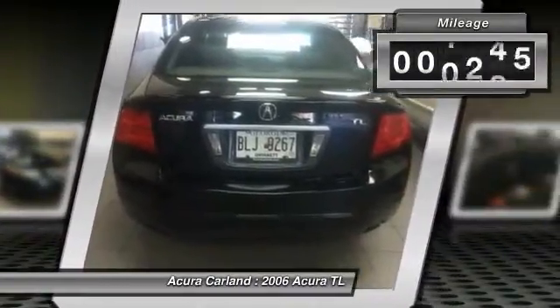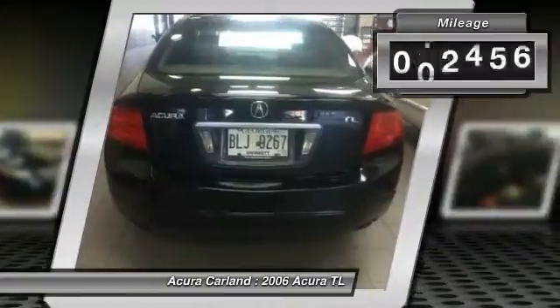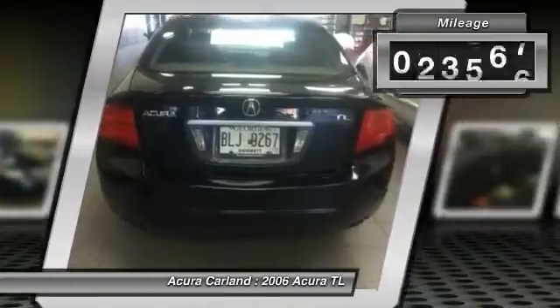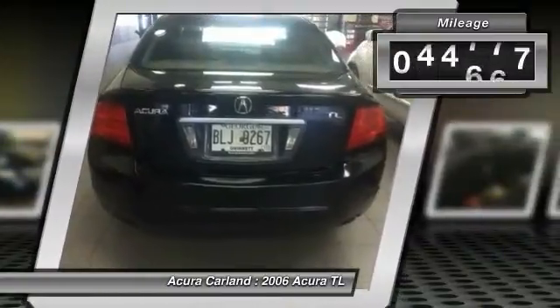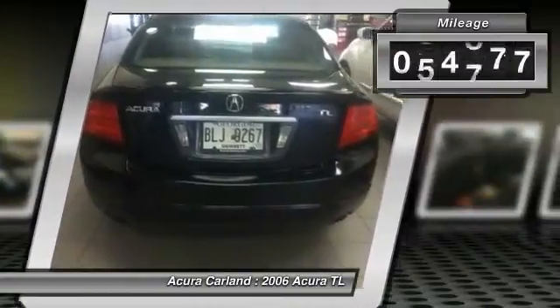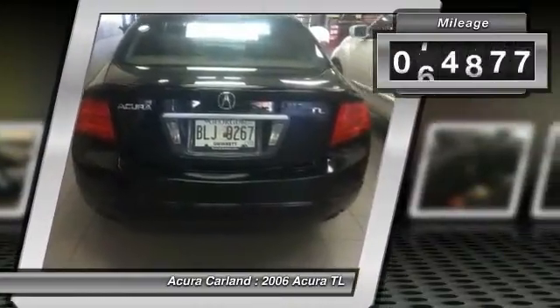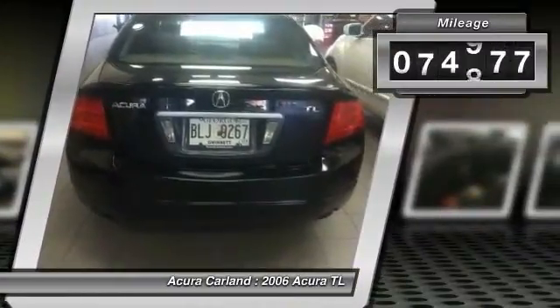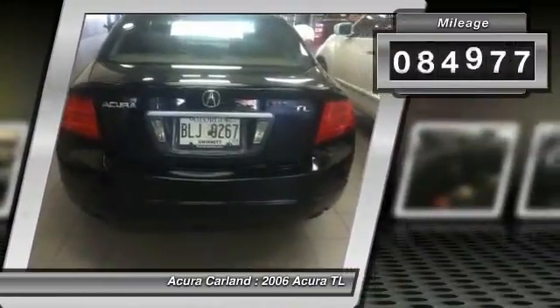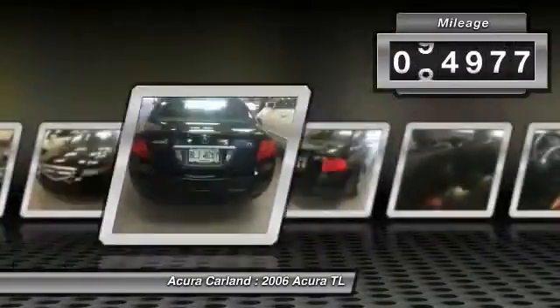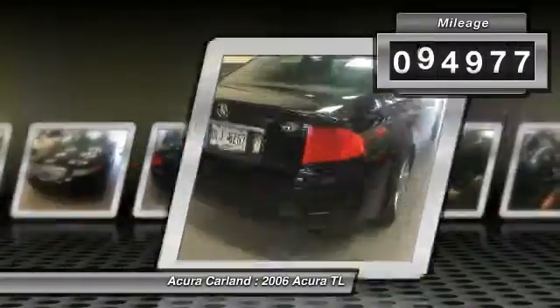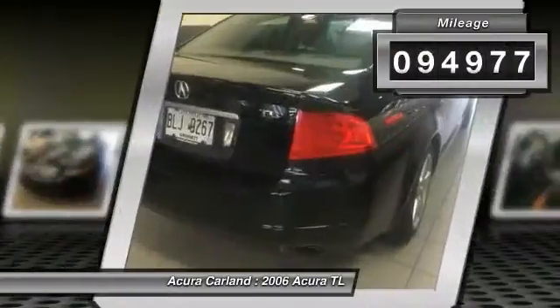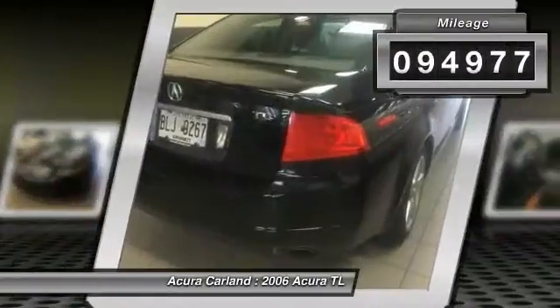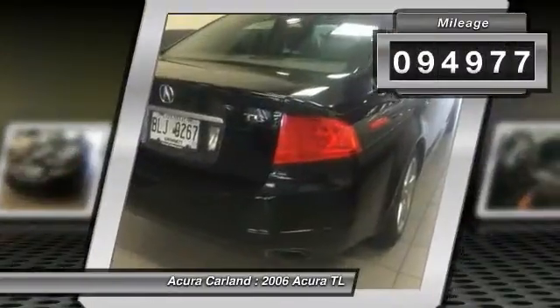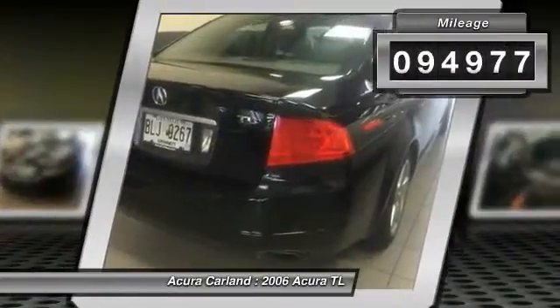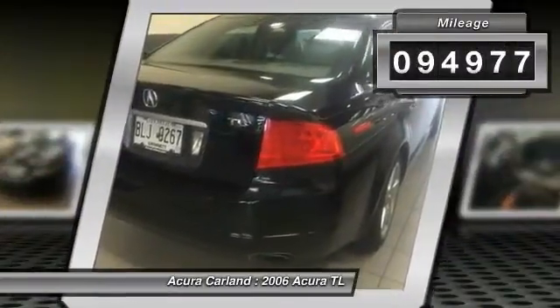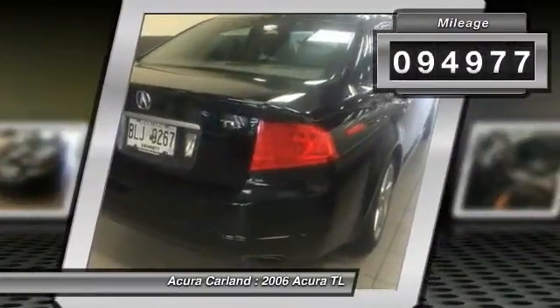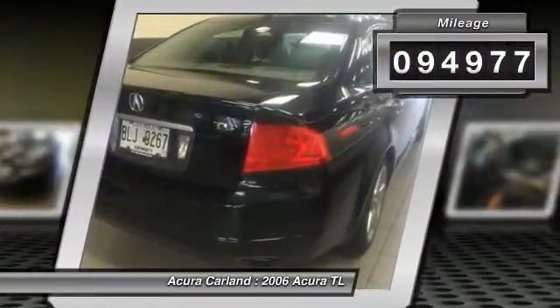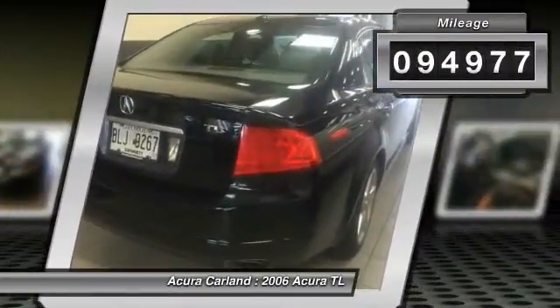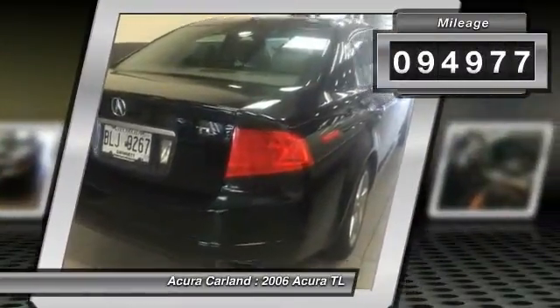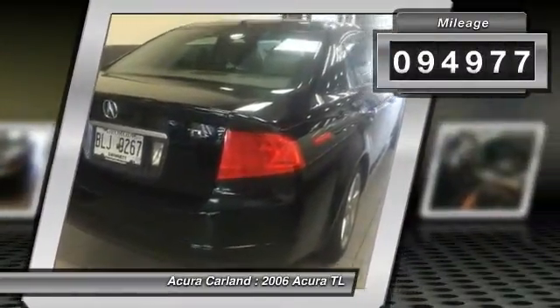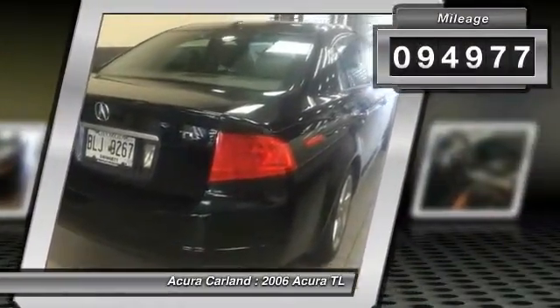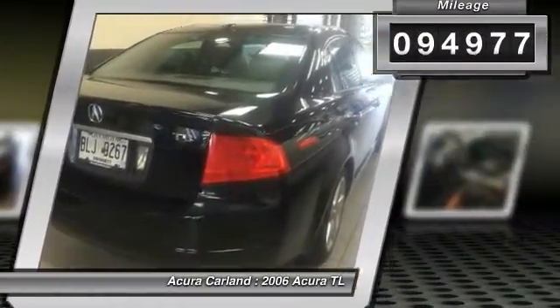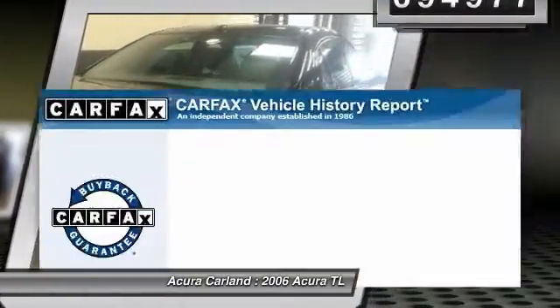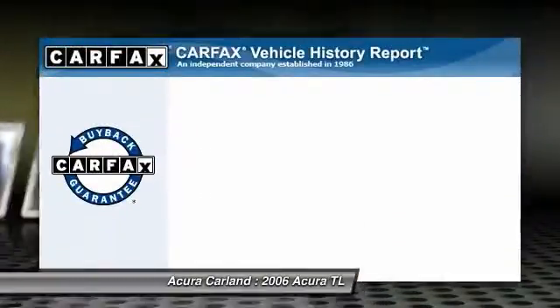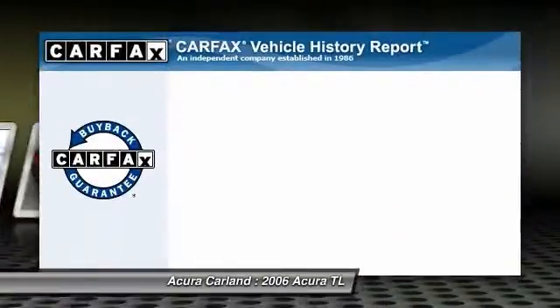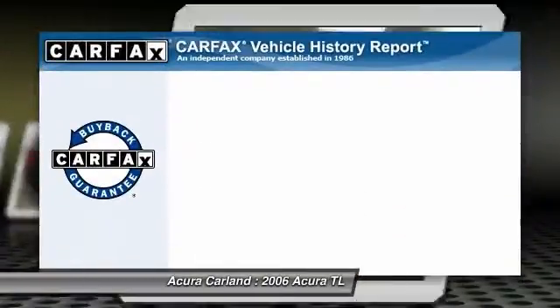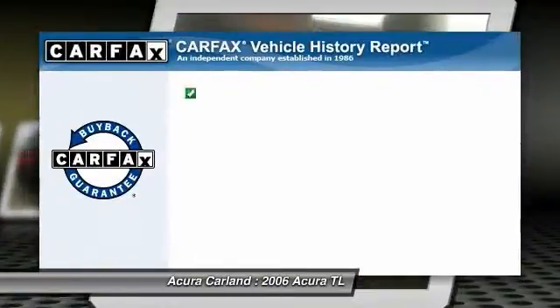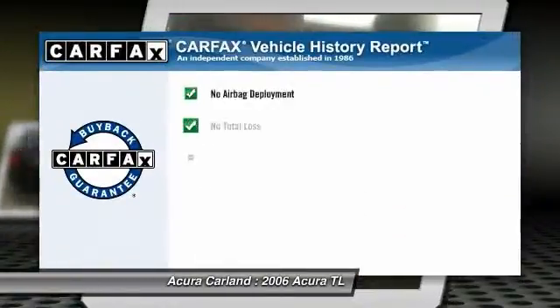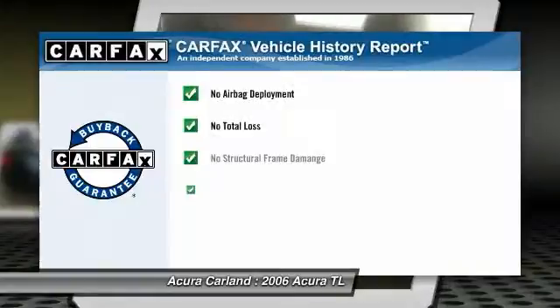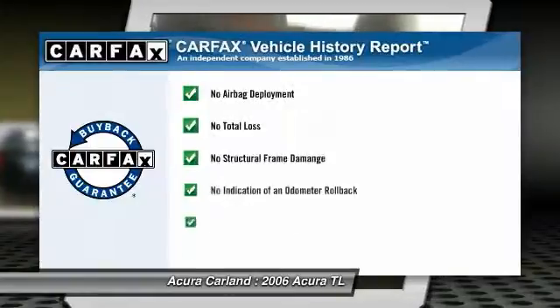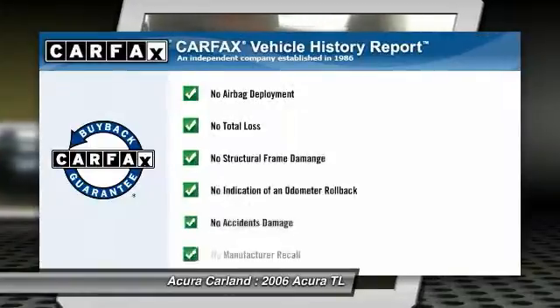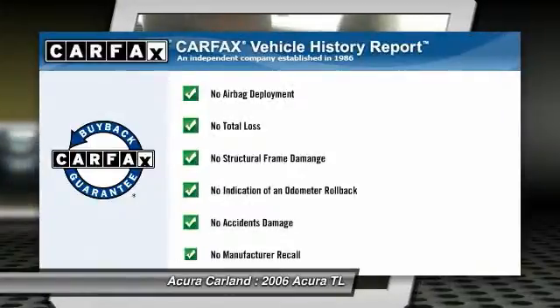This vehicle has less than 95,000 miles and qualifies for Carpac's buy-back guarantee.